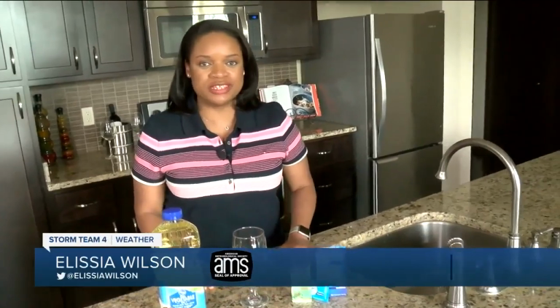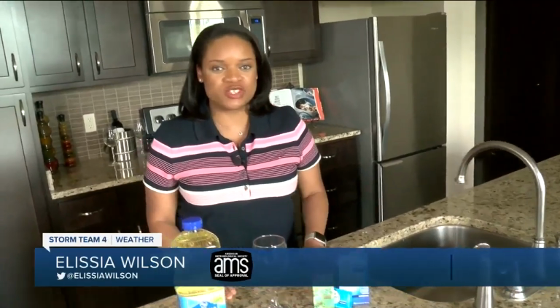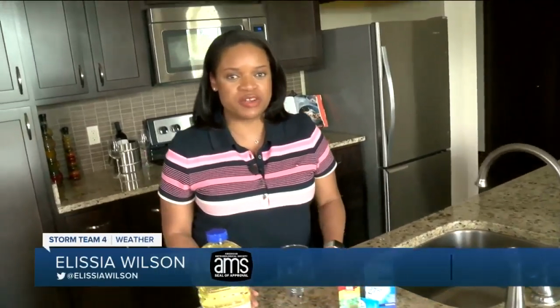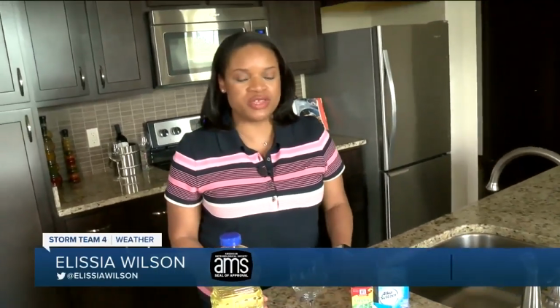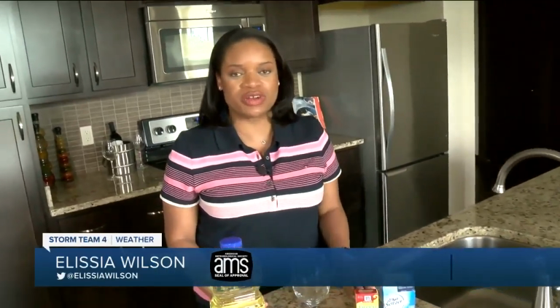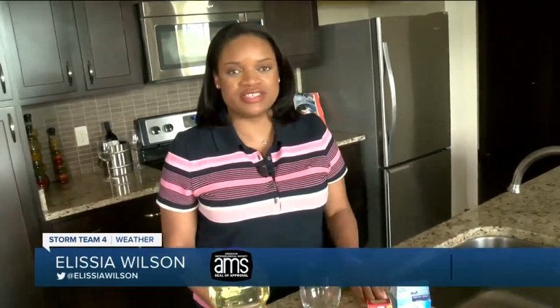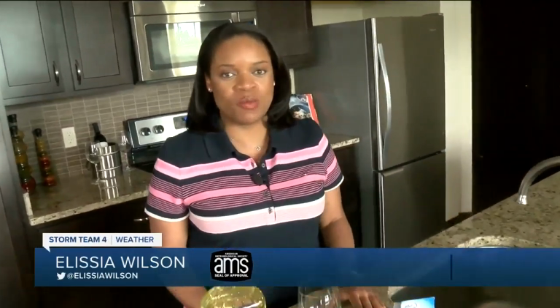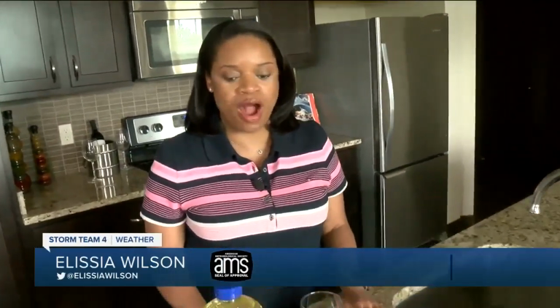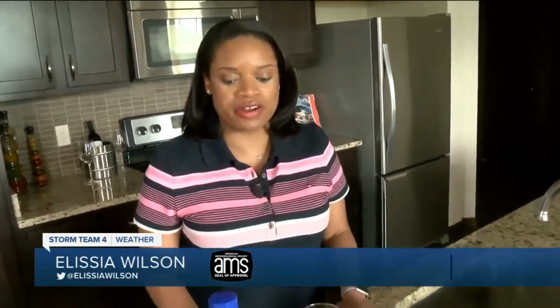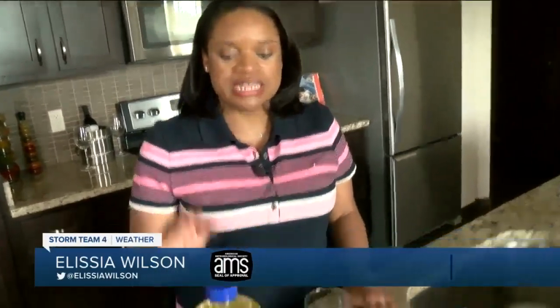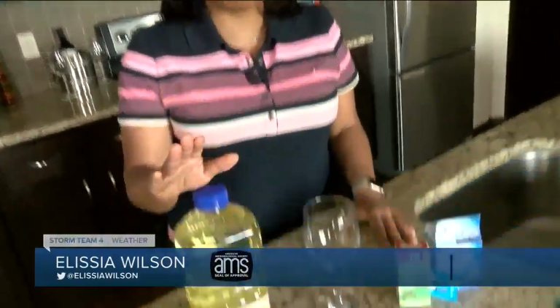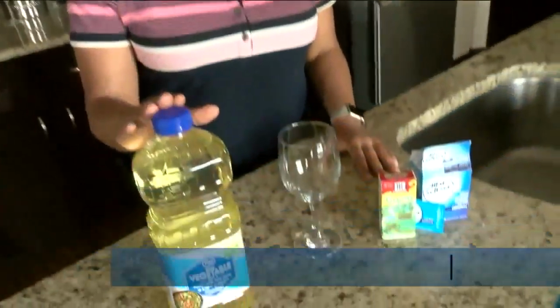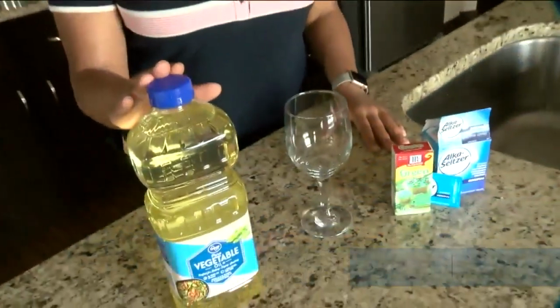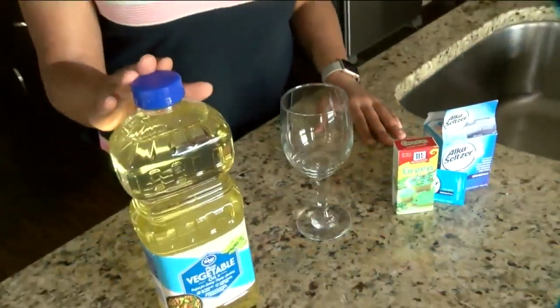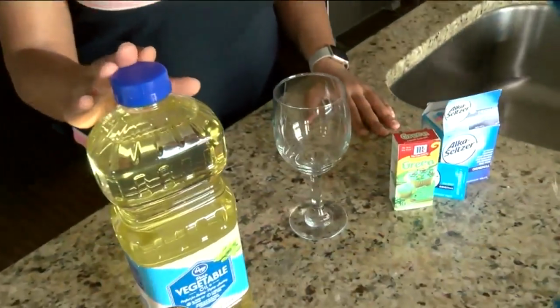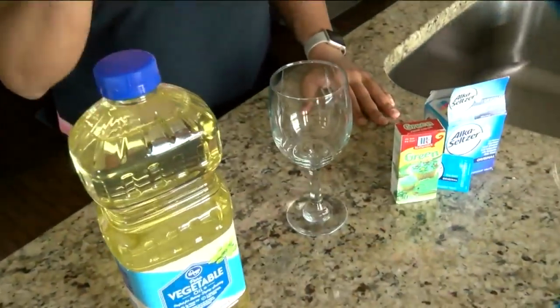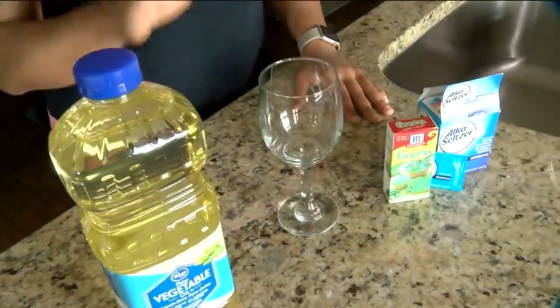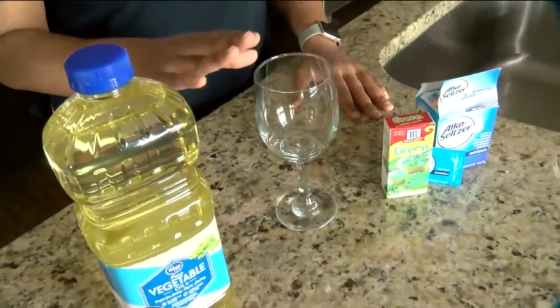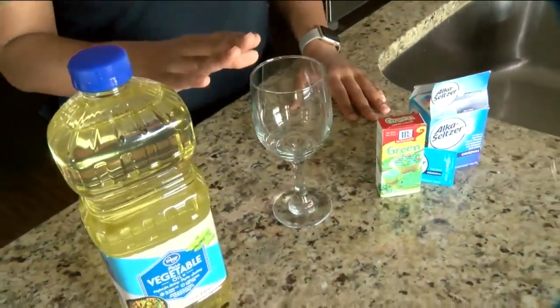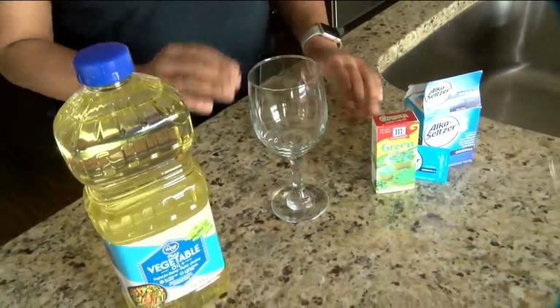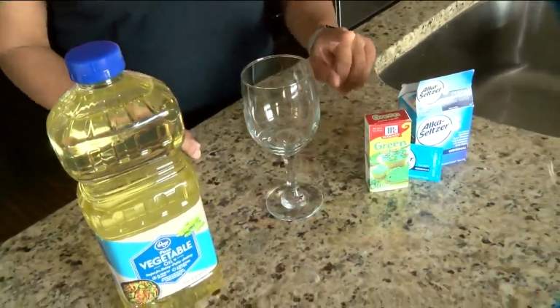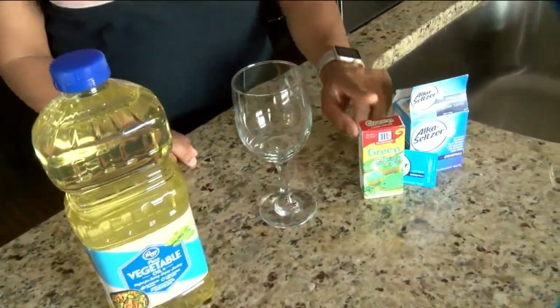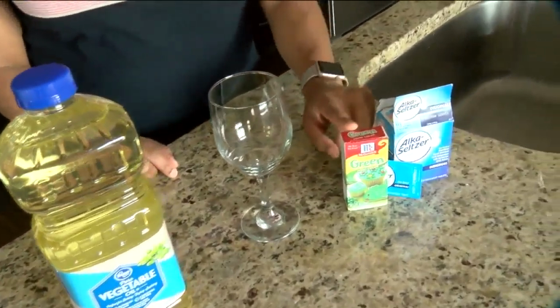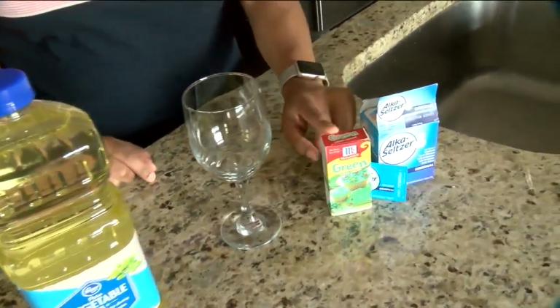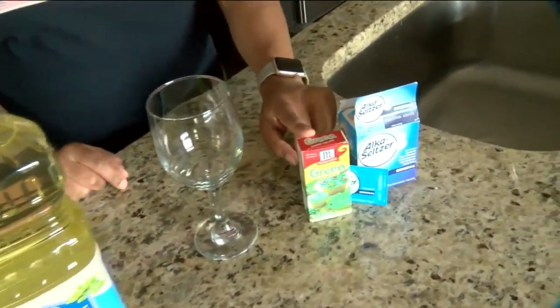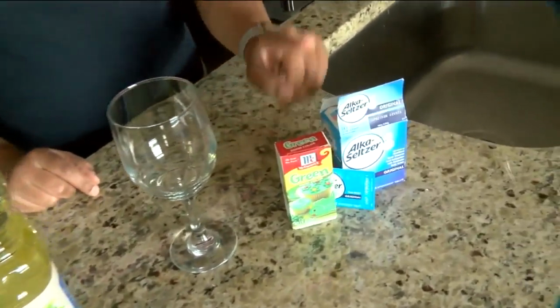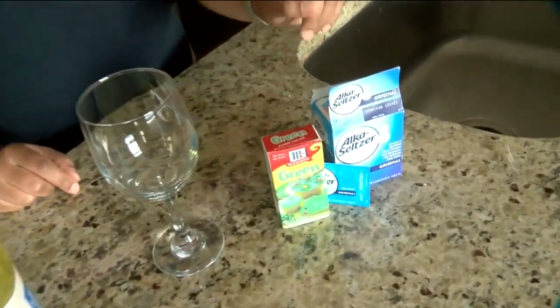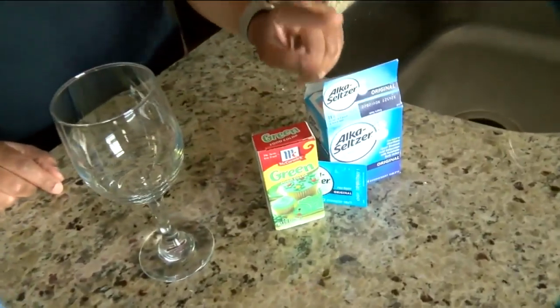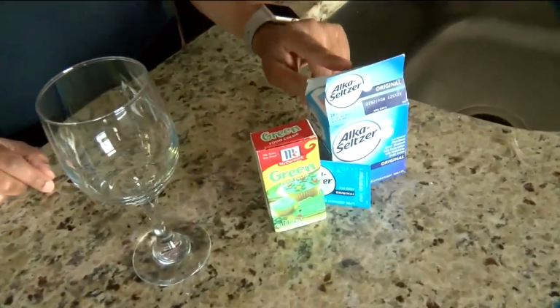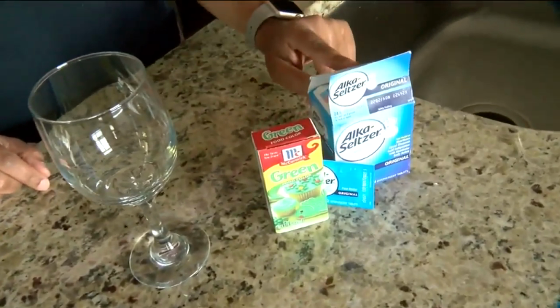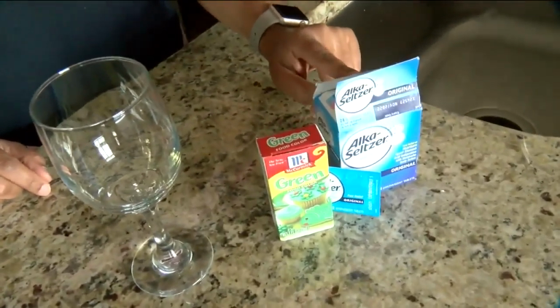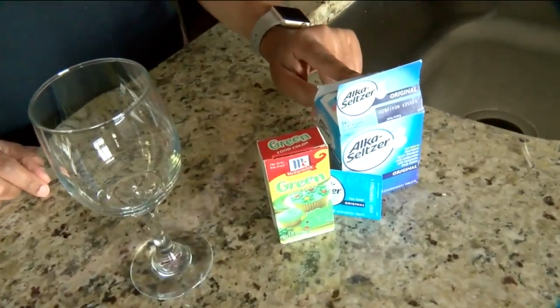For this experiment, you're going to need some water, some vegetable oil, a glass, some food coloring, and some Alka Seltzer.